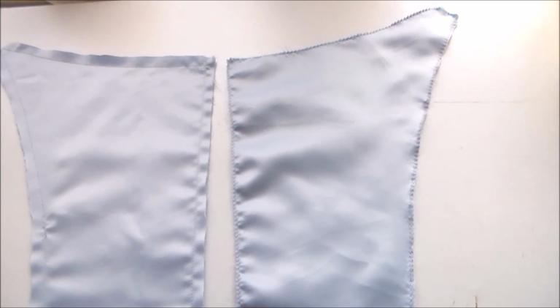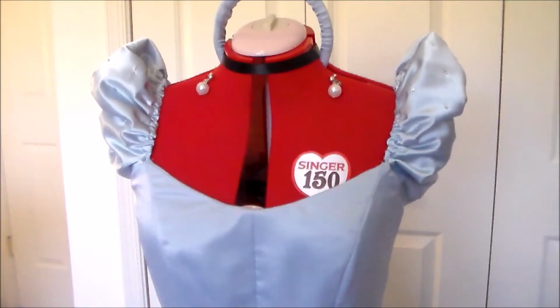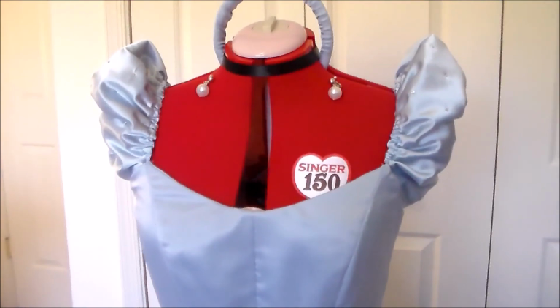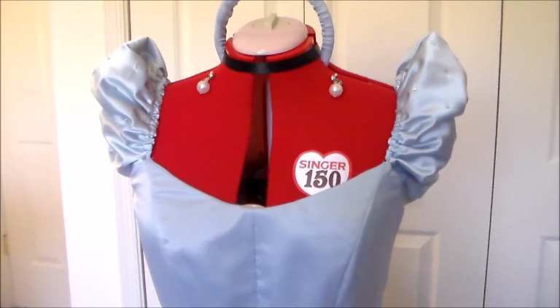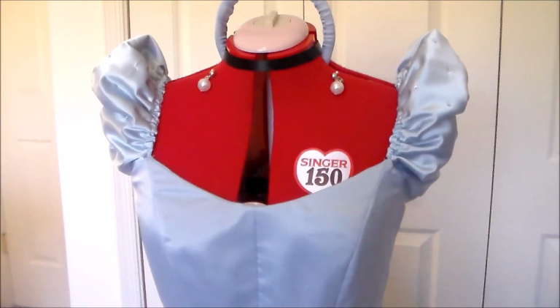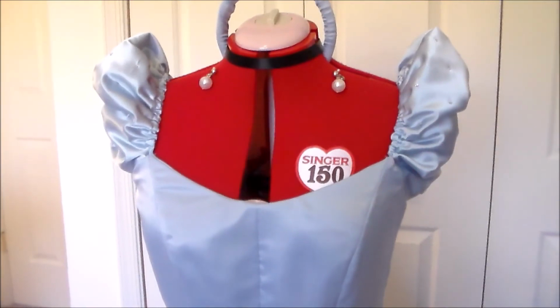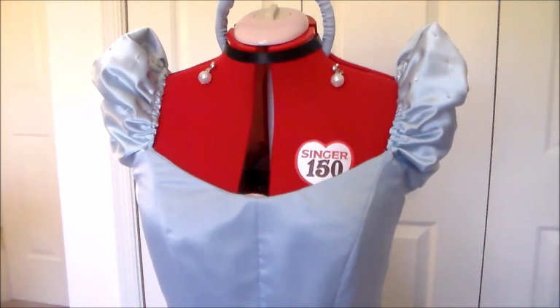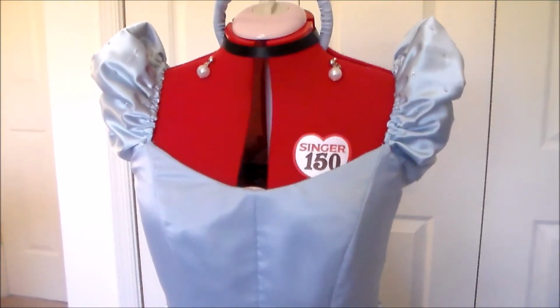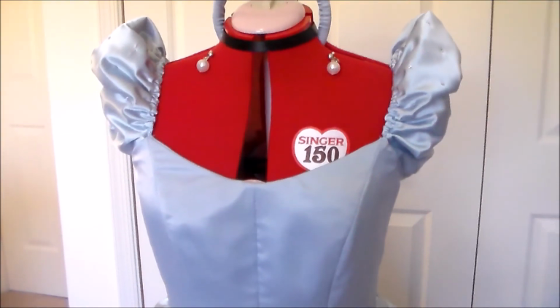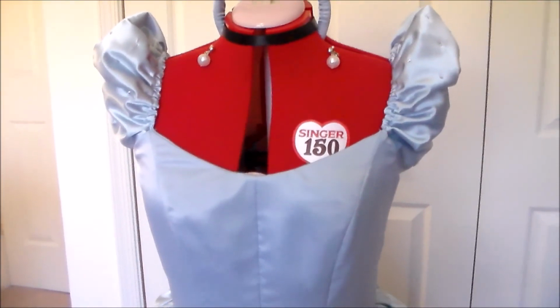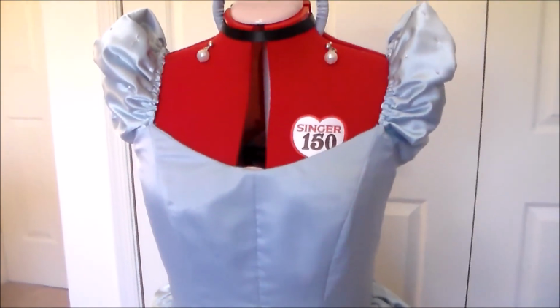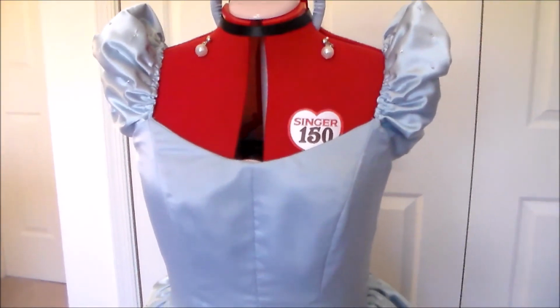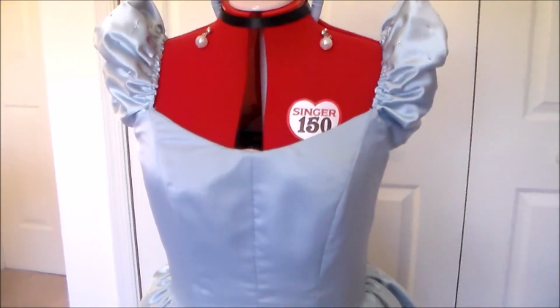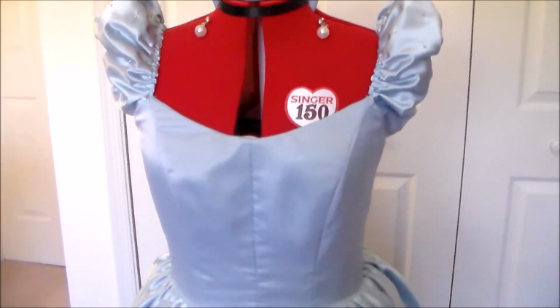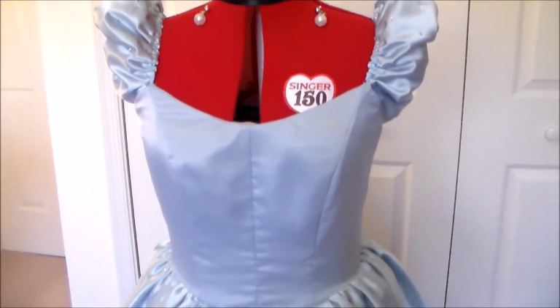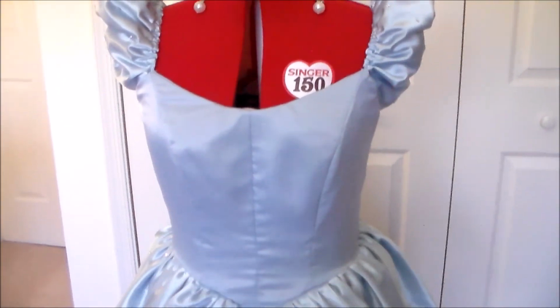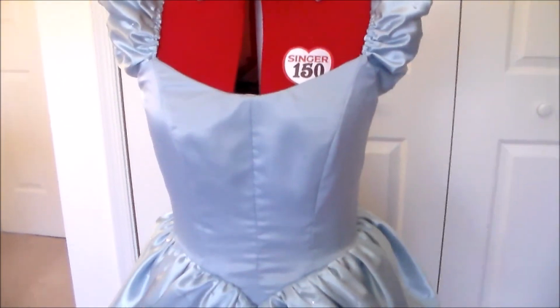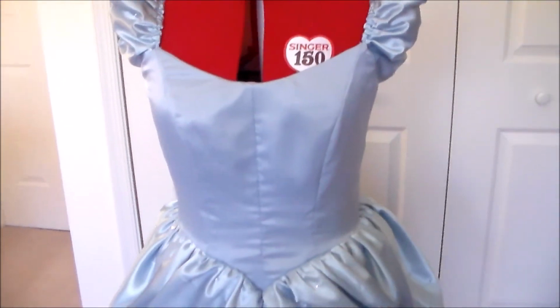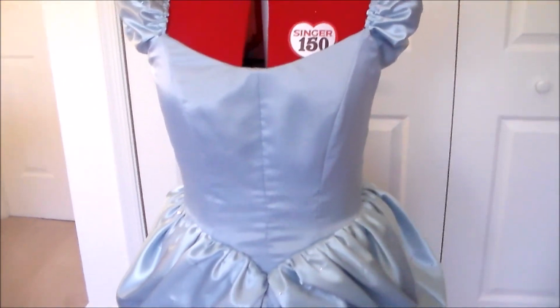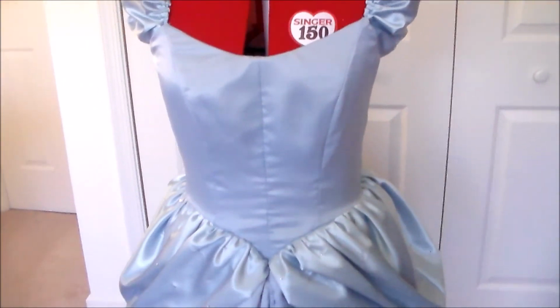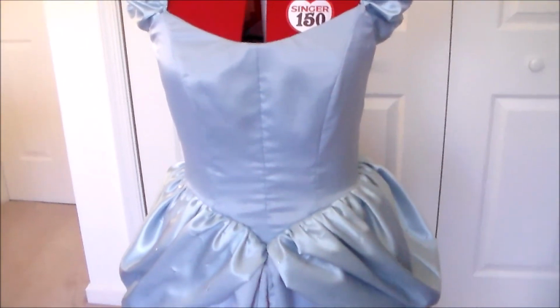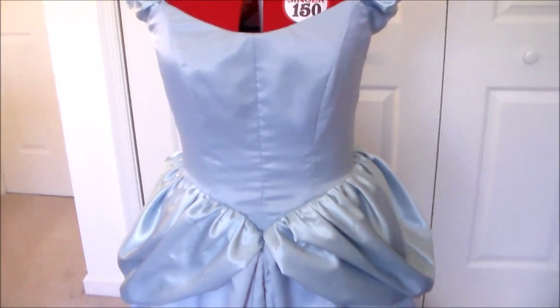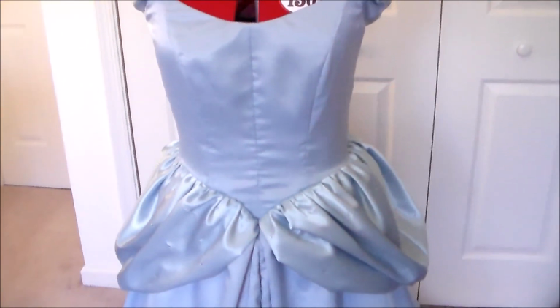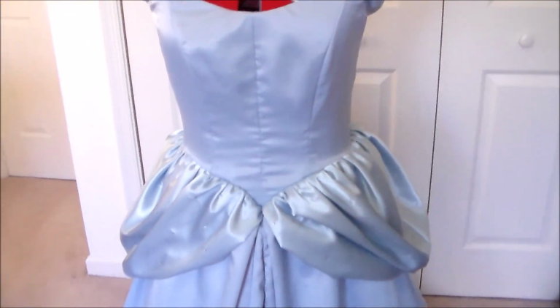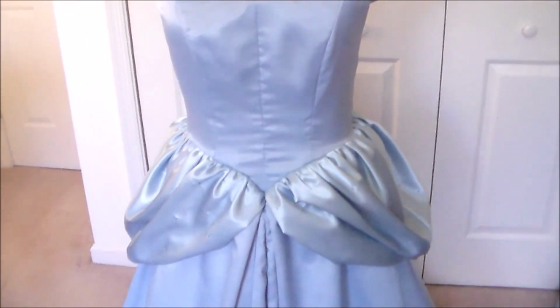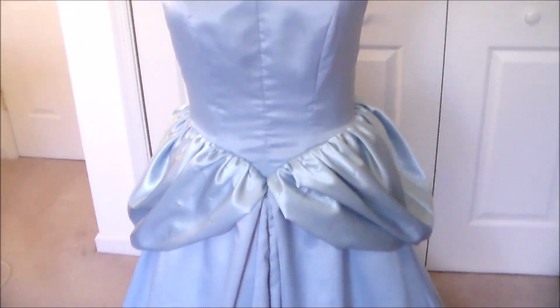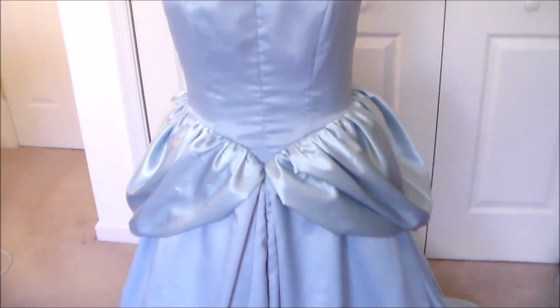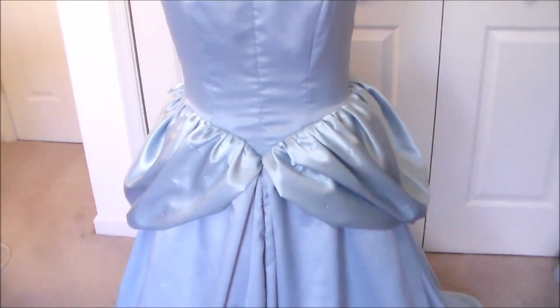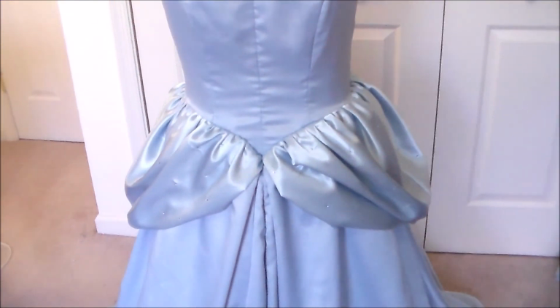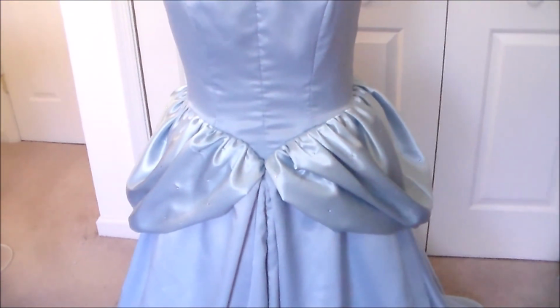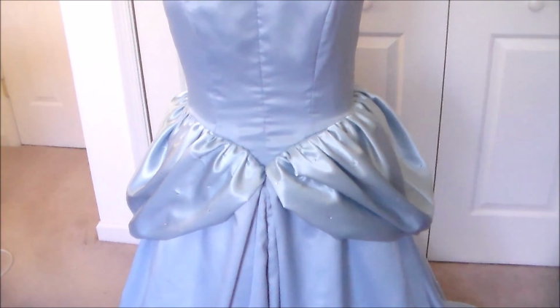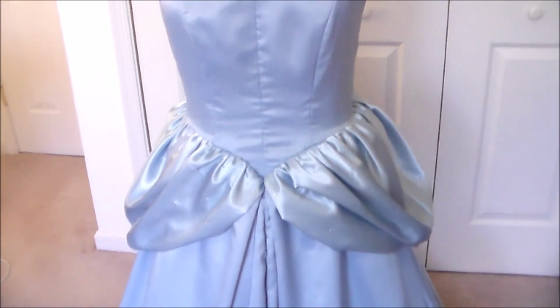Once your pieces have been flat lined, you can then go on to create your garment, just like you would otherwise.